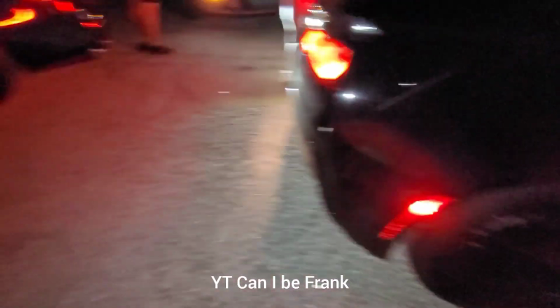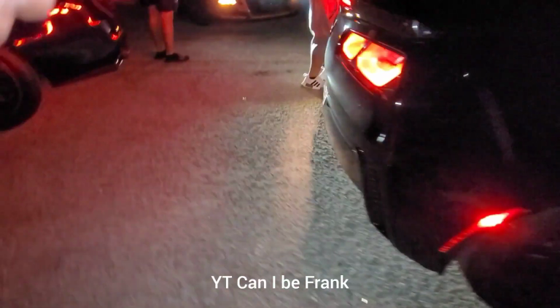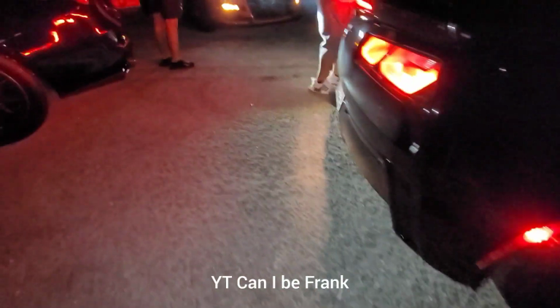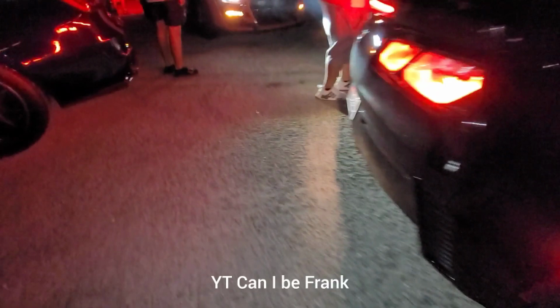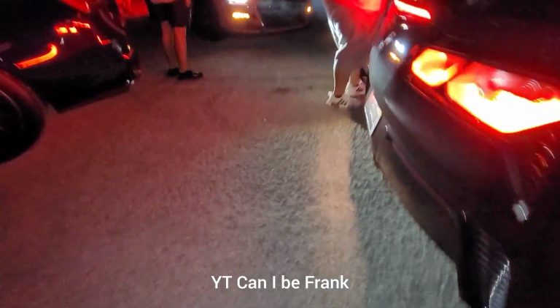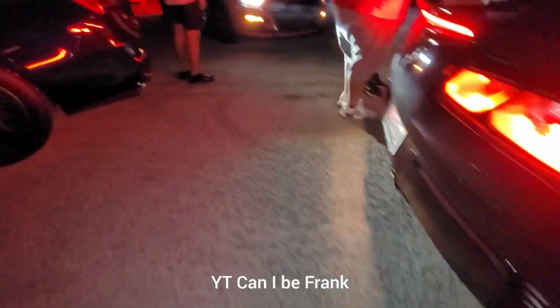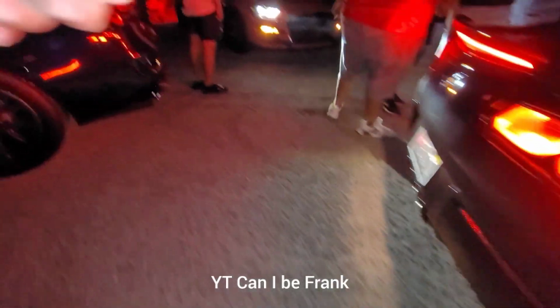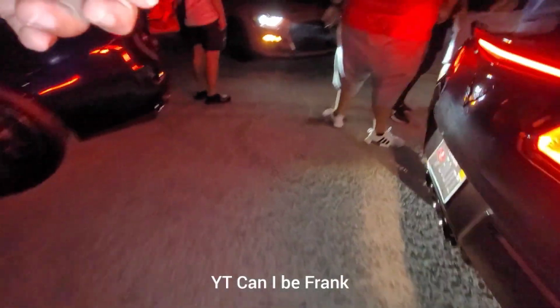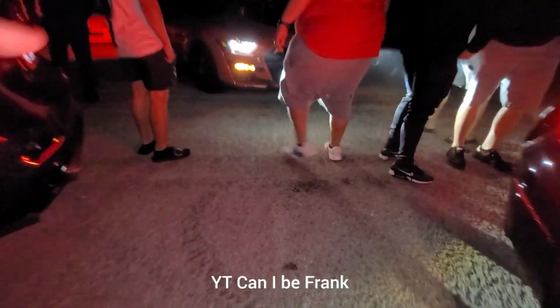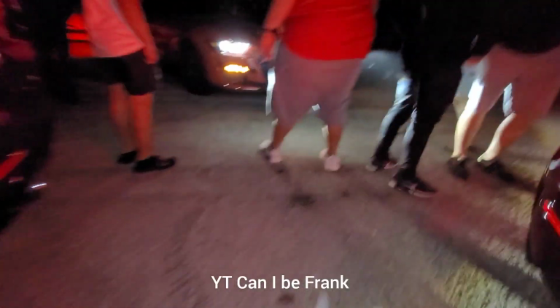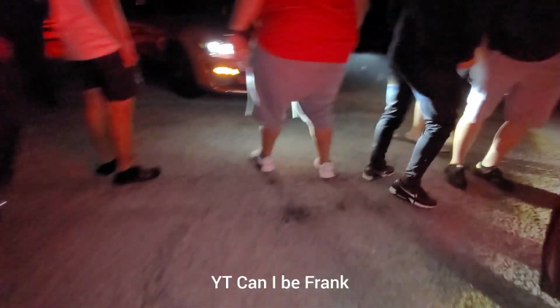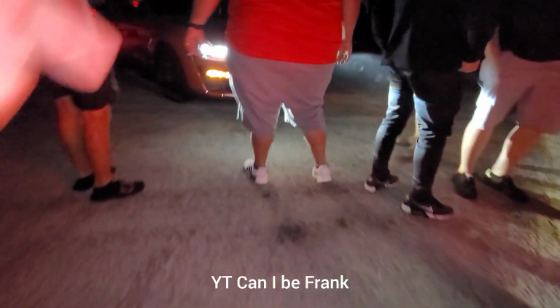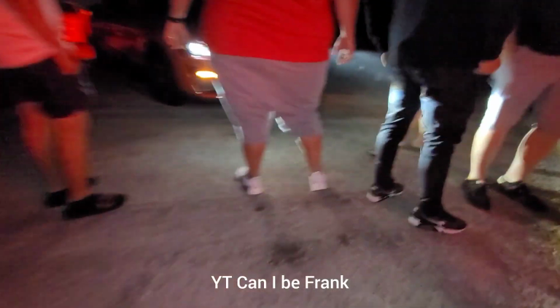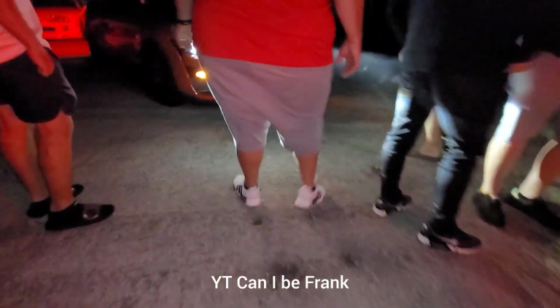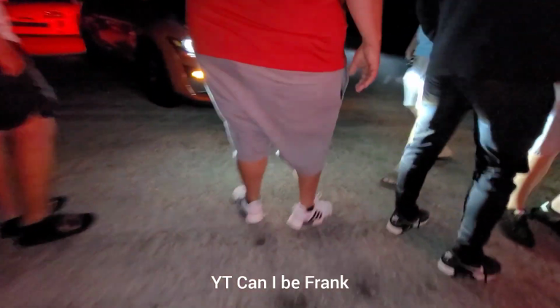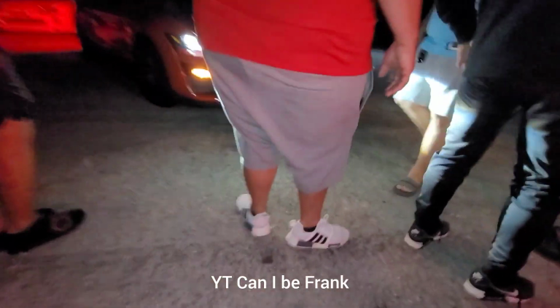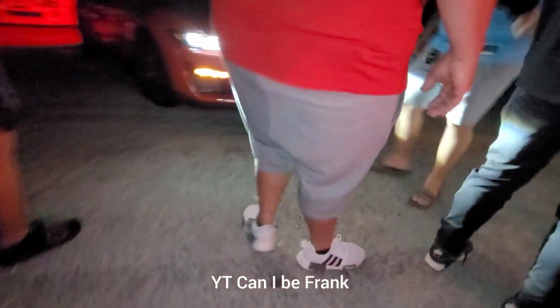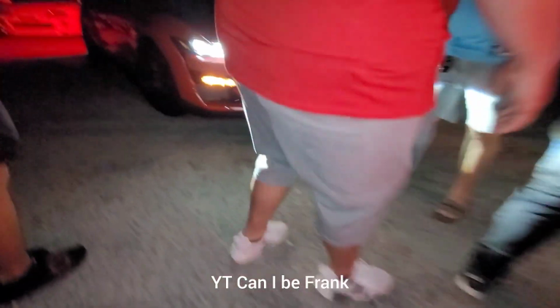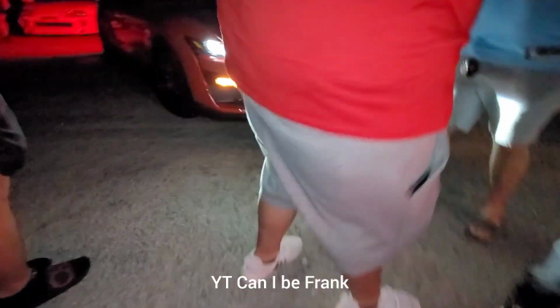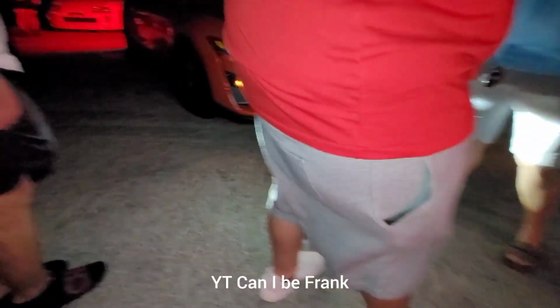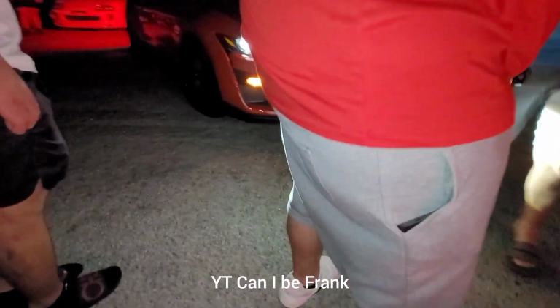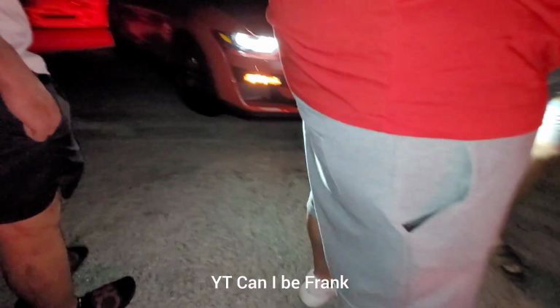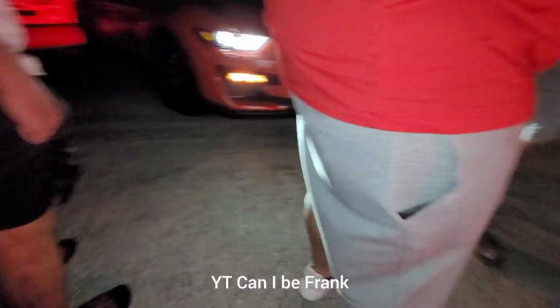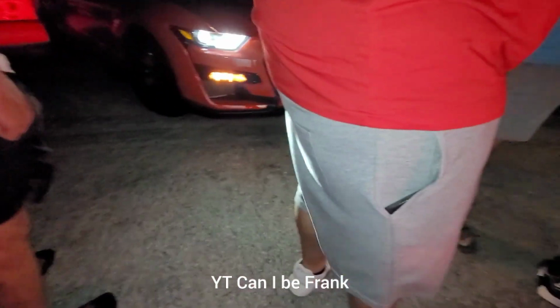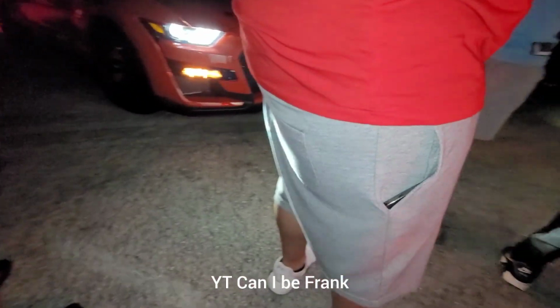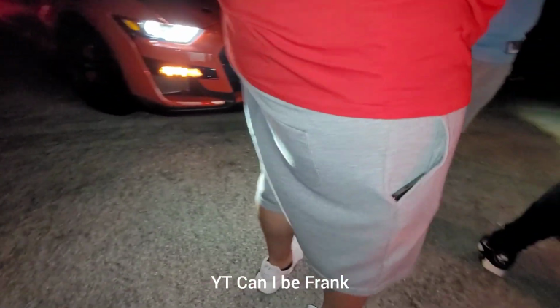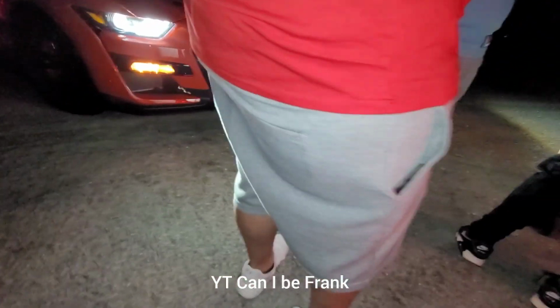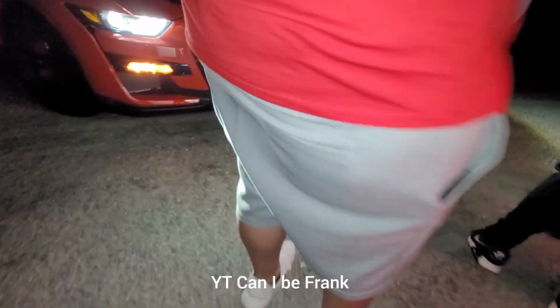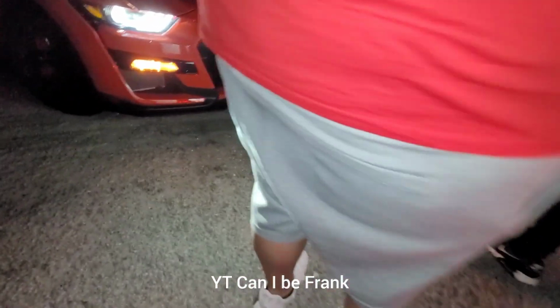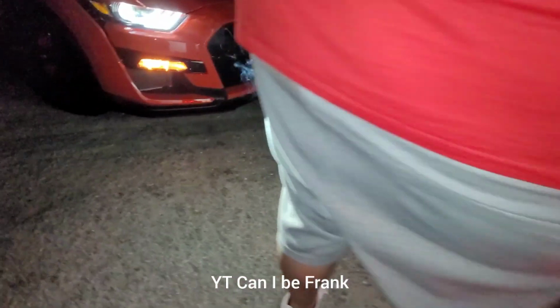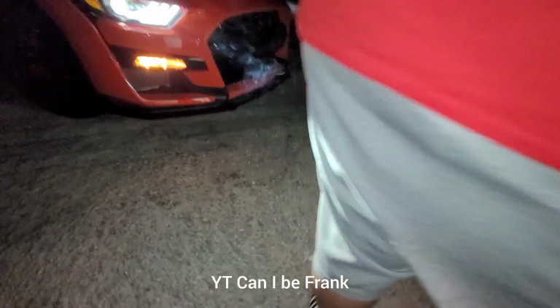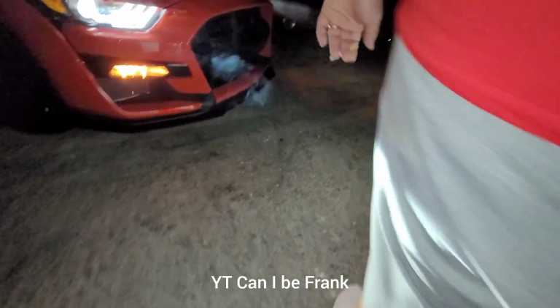This is a new GT500. It's got less than 500 miles on it. Tell them what lane — Shelby on the left.